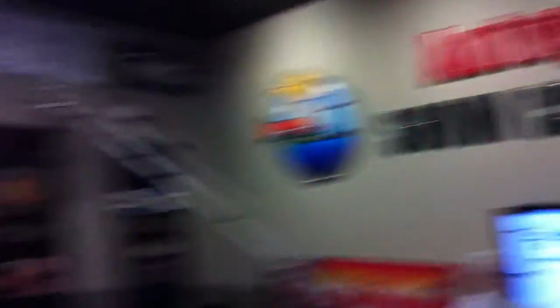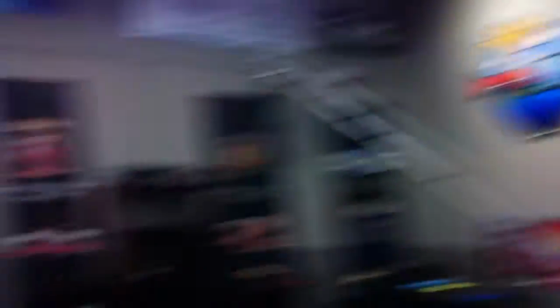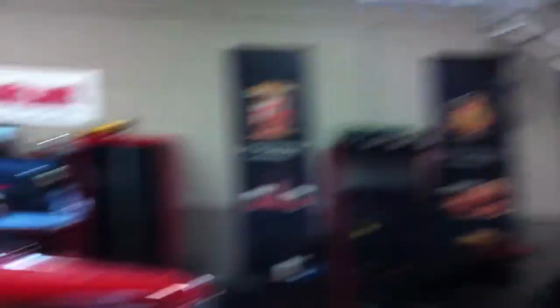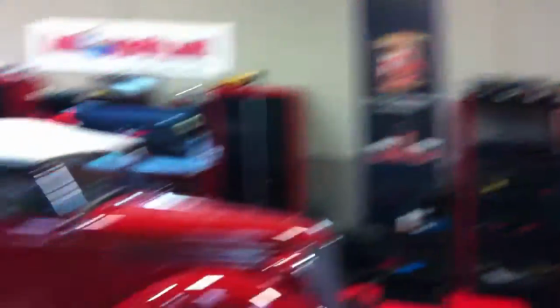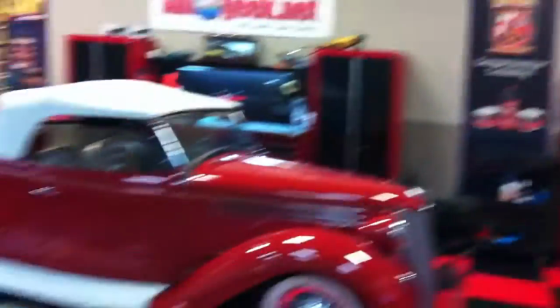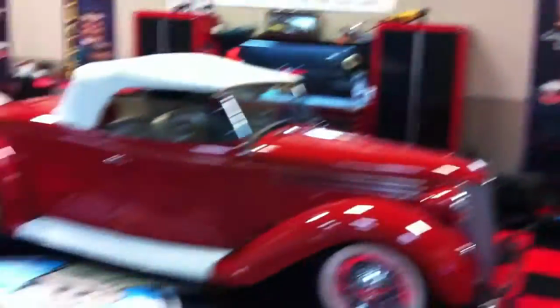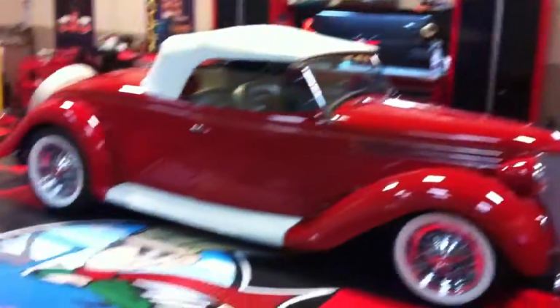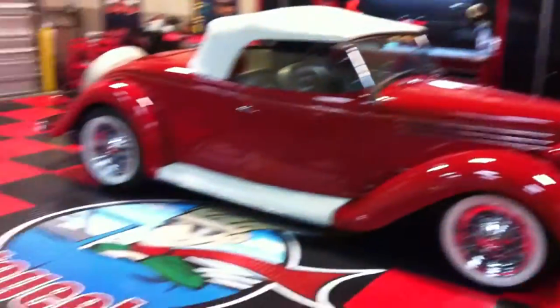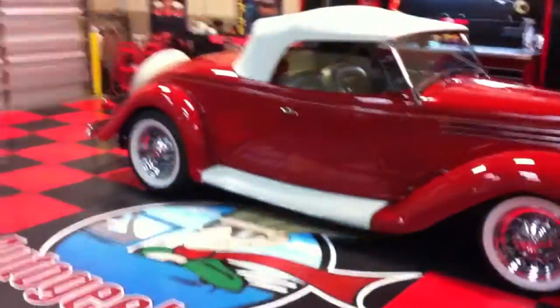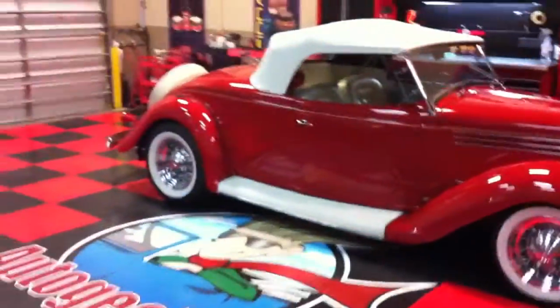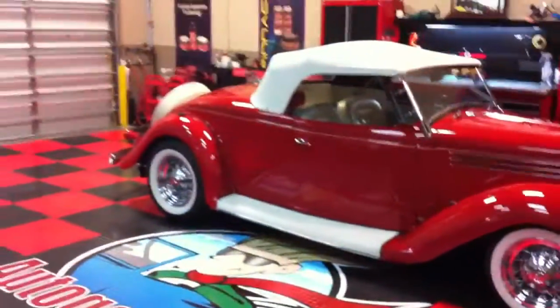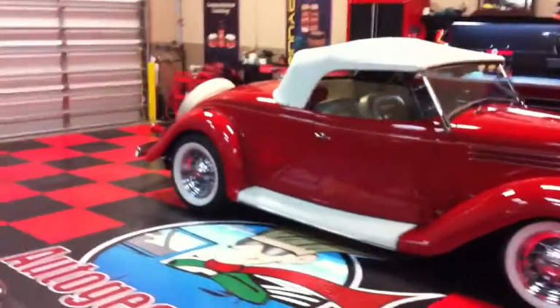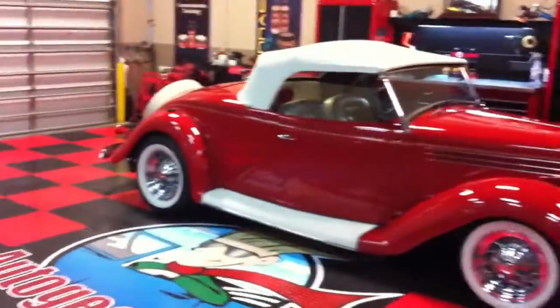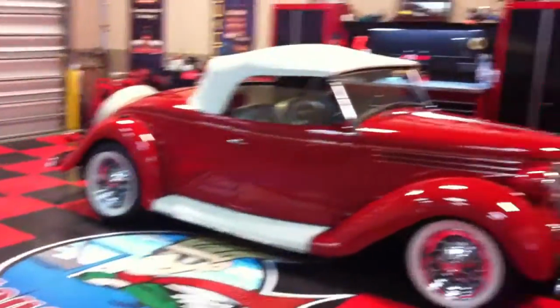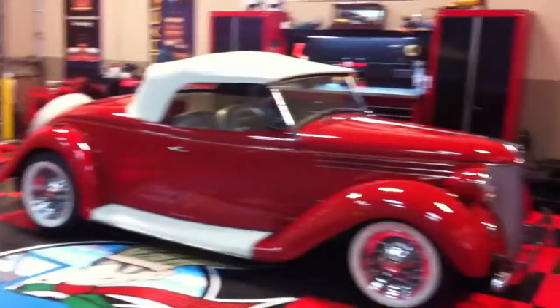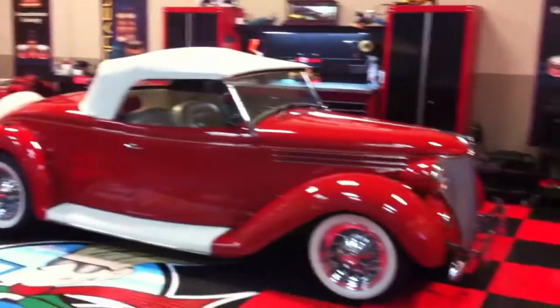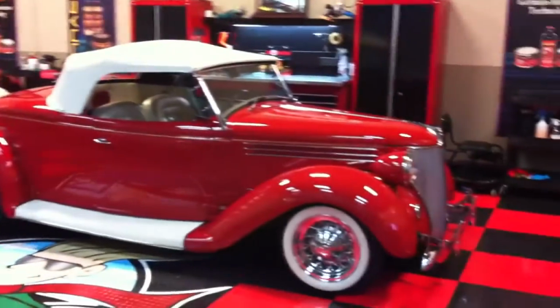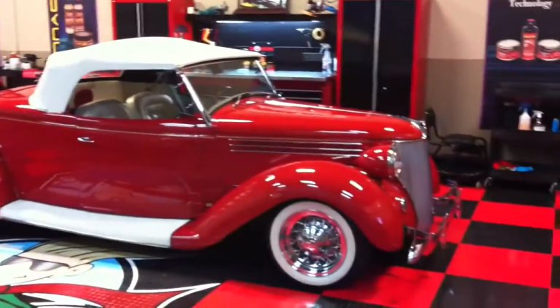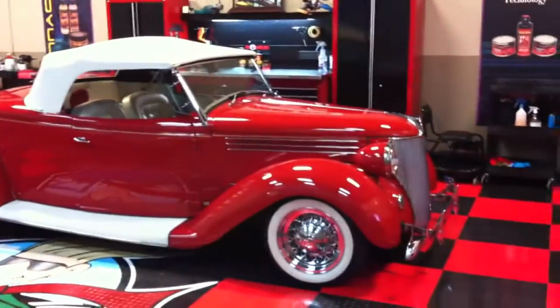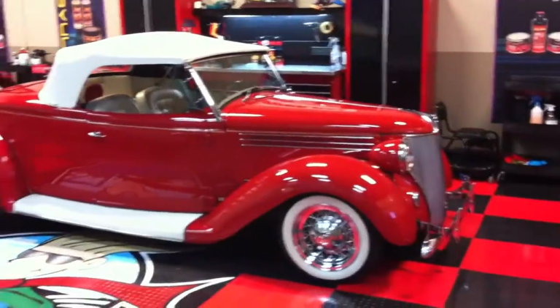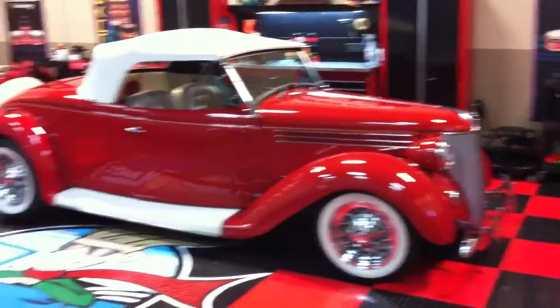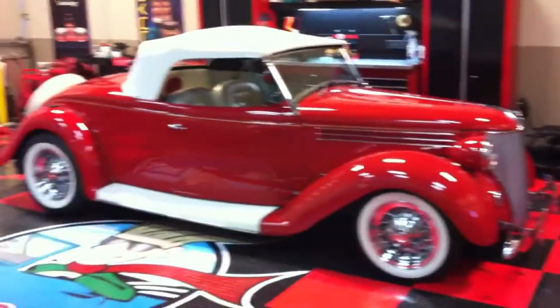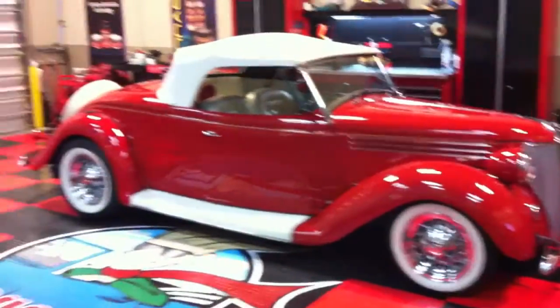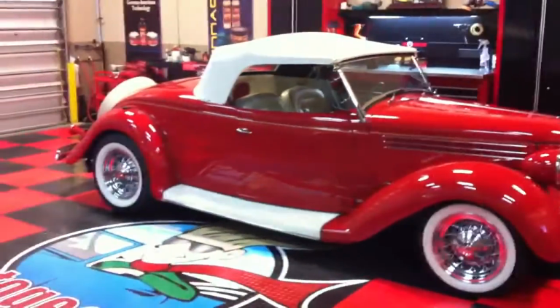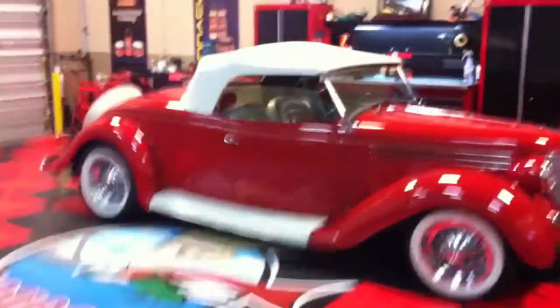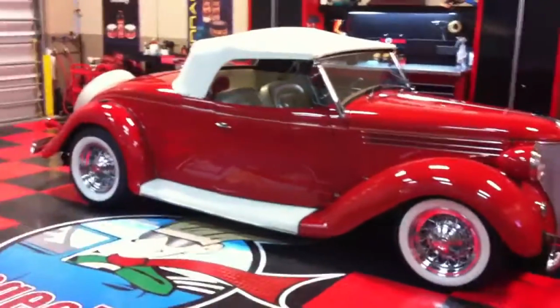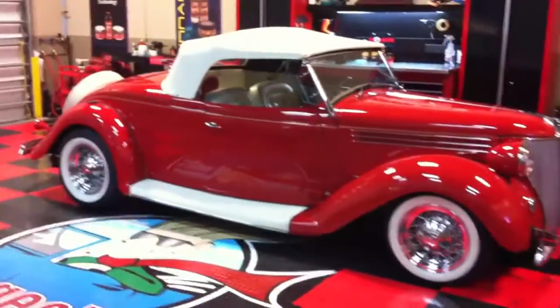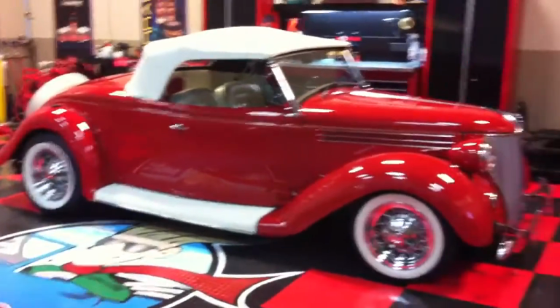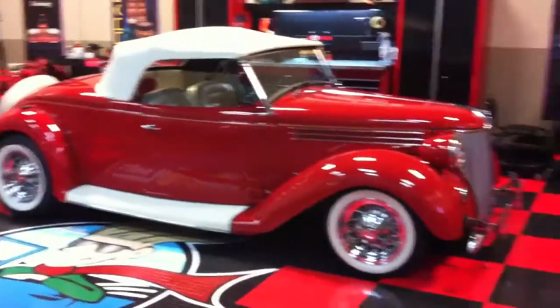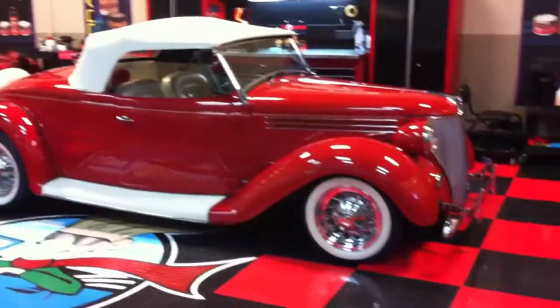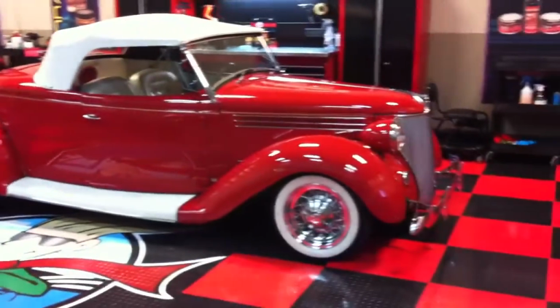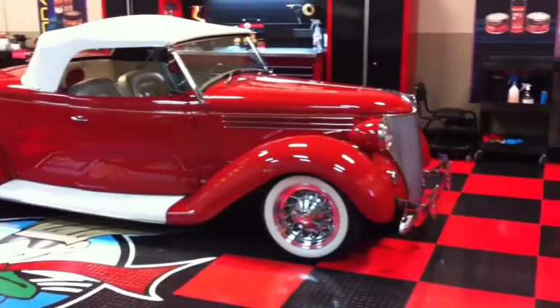Just another car with a show car finish coming out of Auto Geek Show Car Garage. We'll see you on the forum.